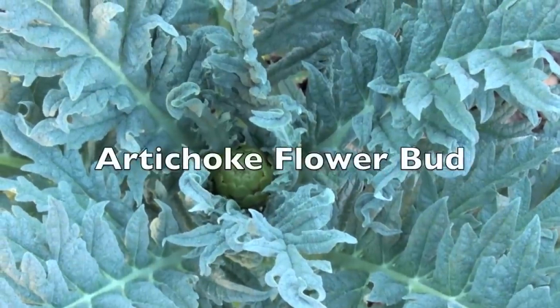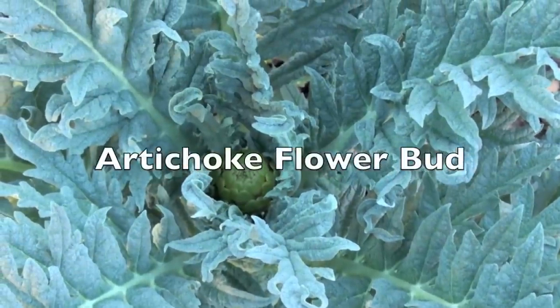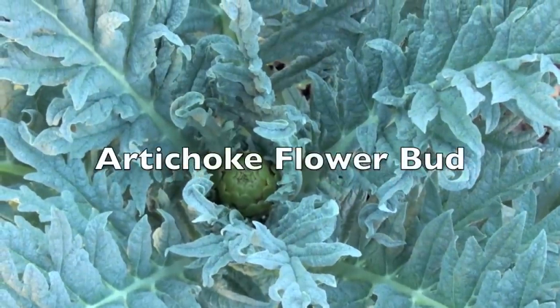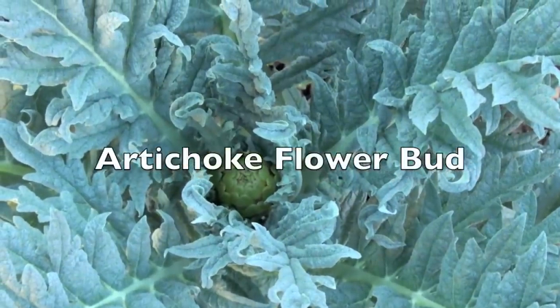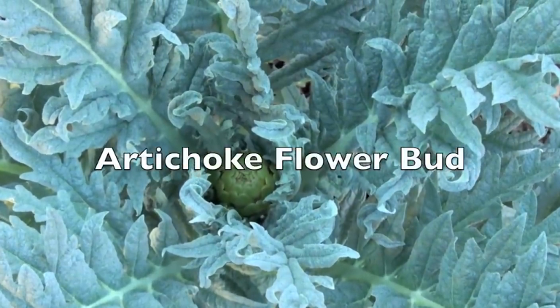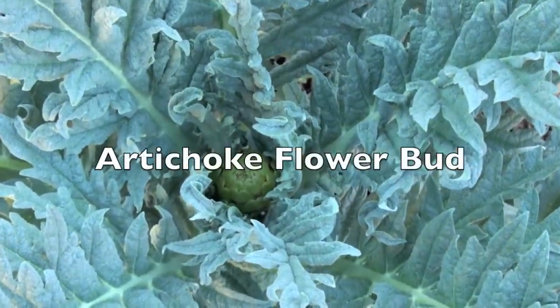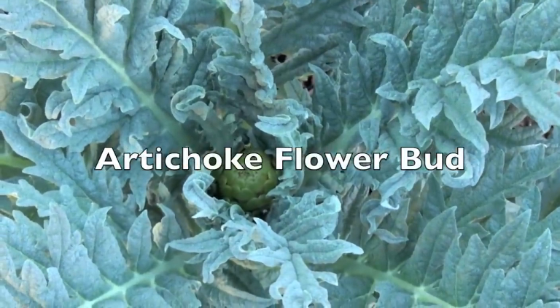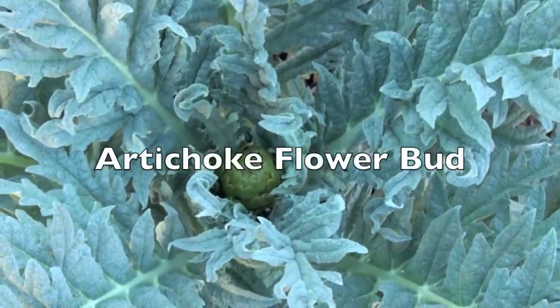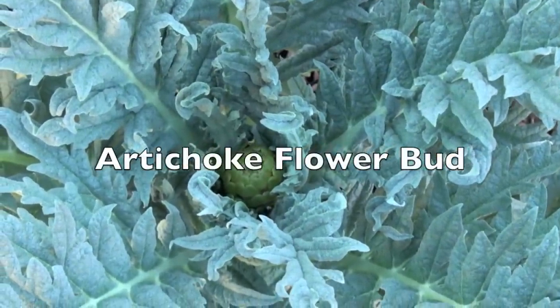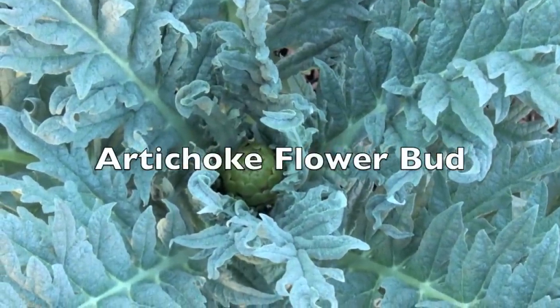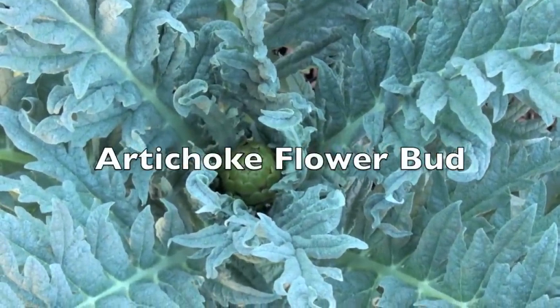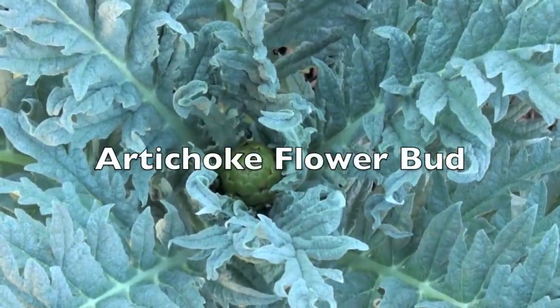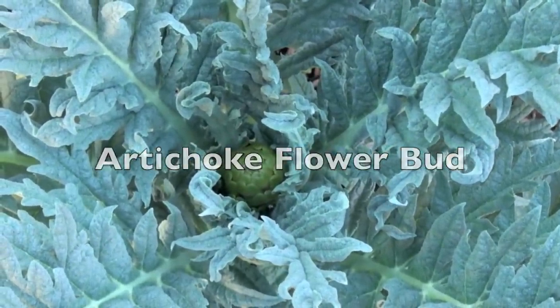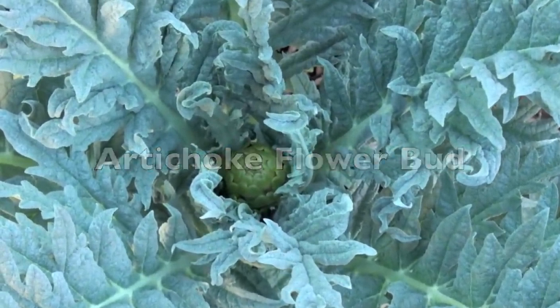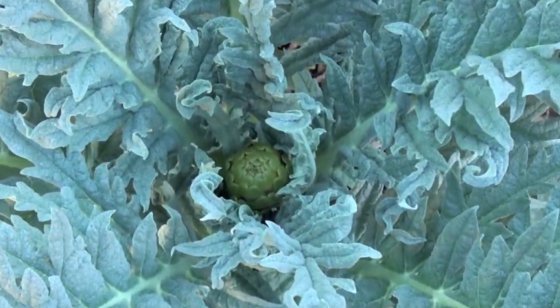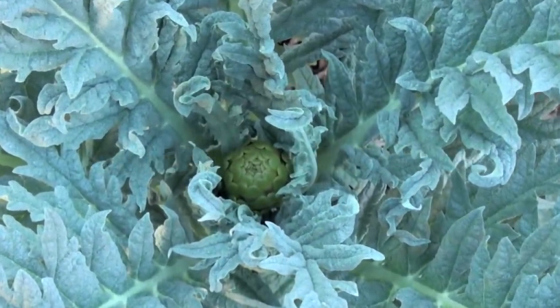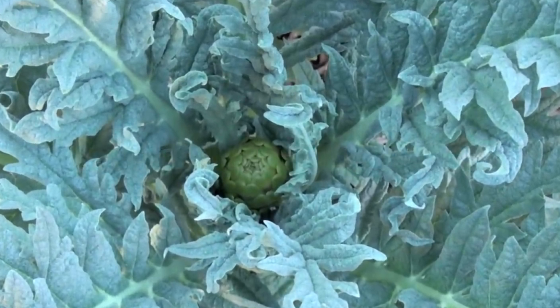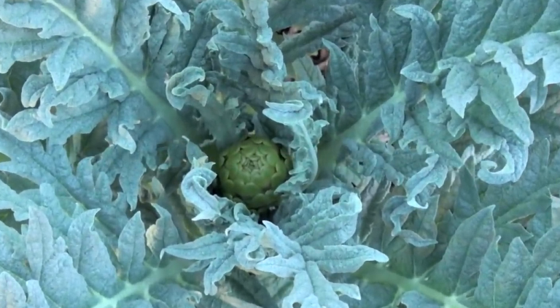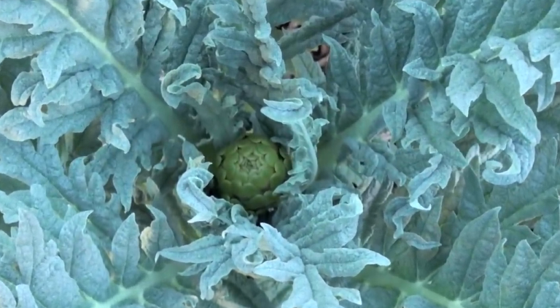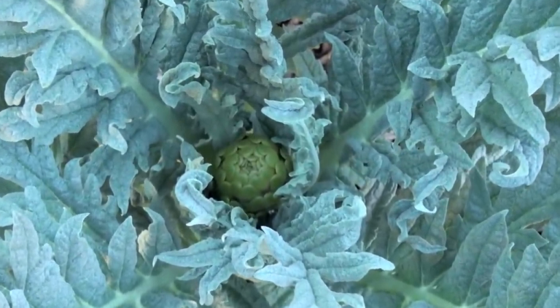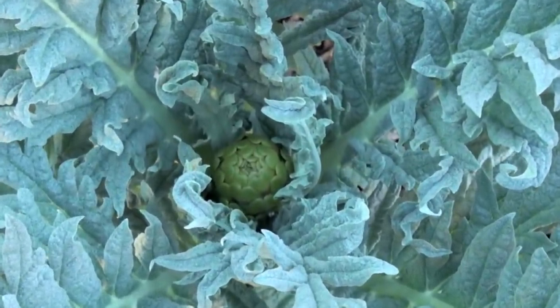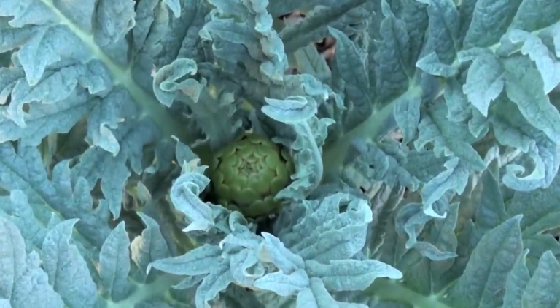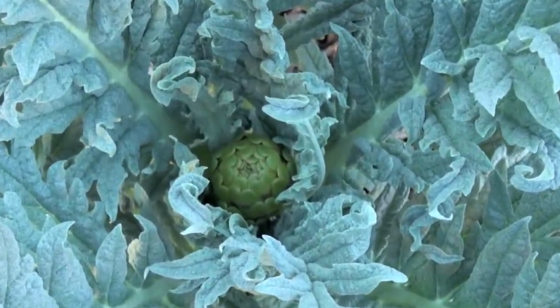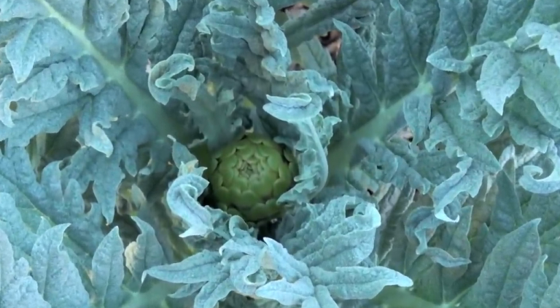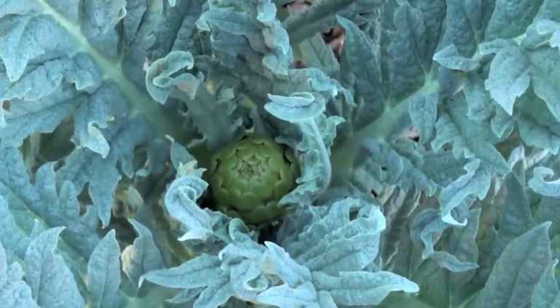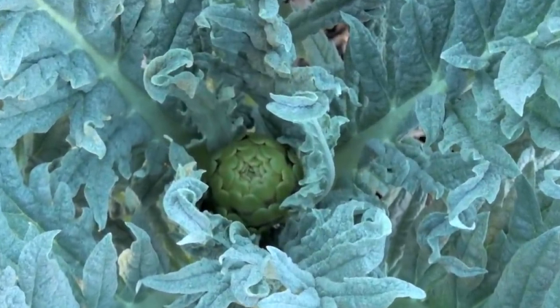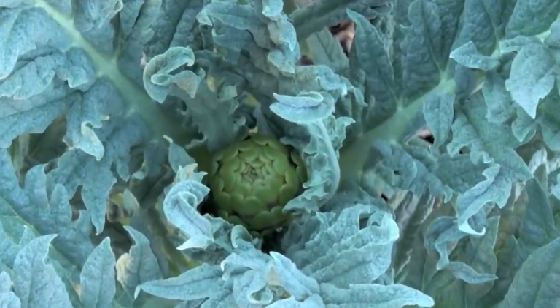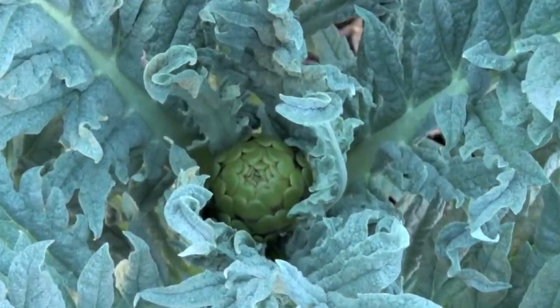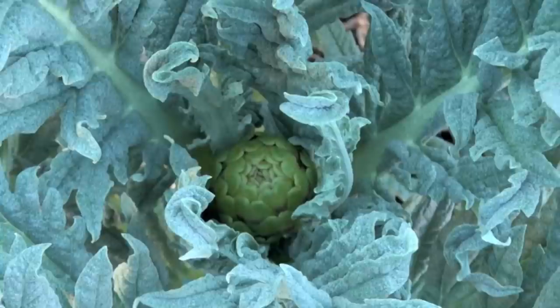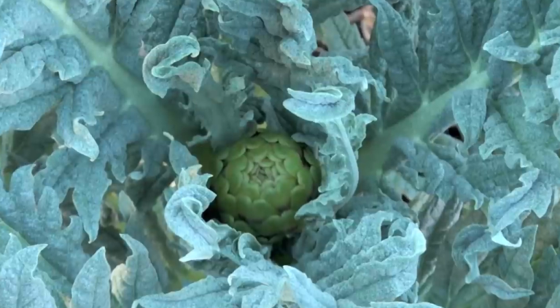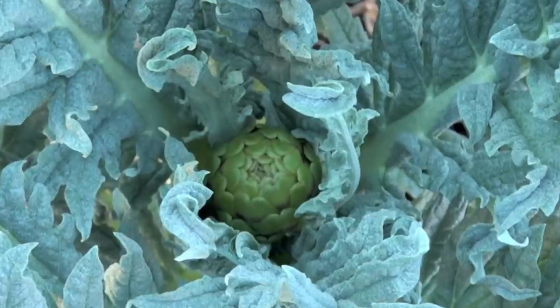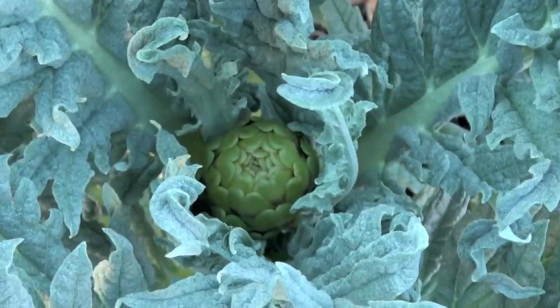After a few weeks you'll begin to see the flower bud of the artichoke growing in the center of the leaves.